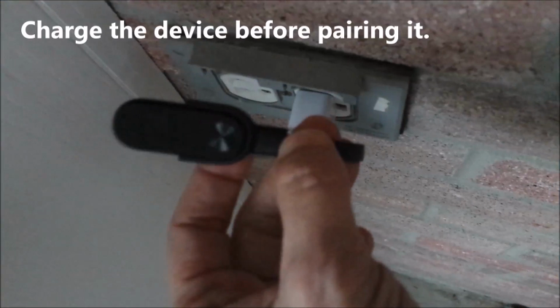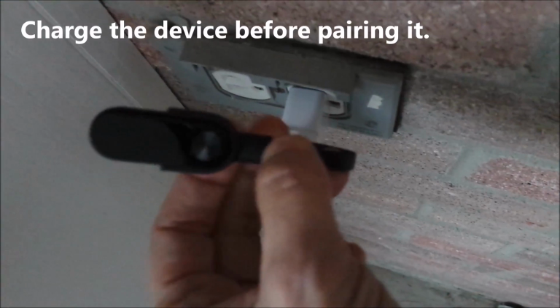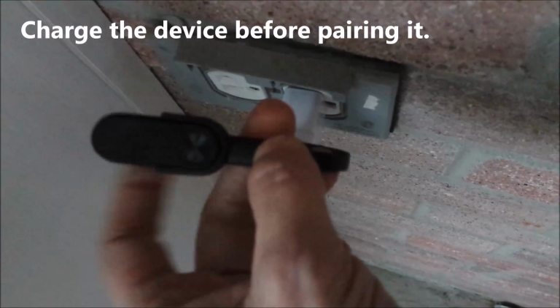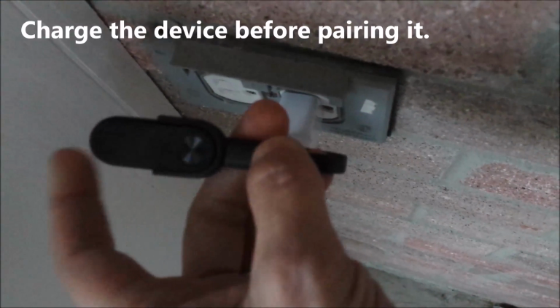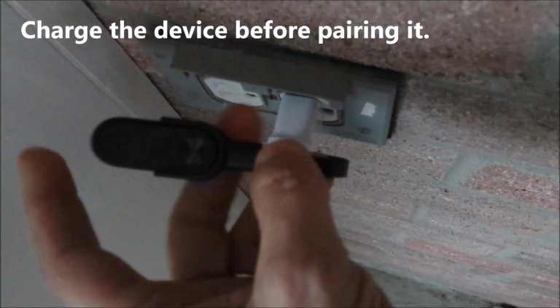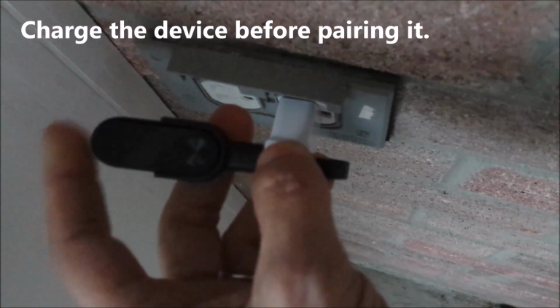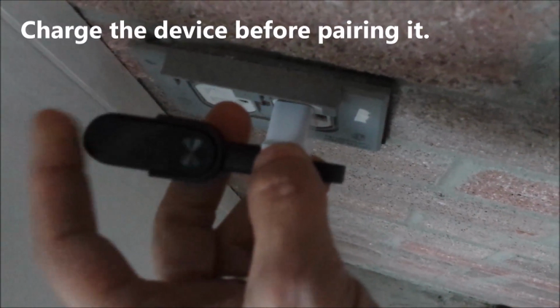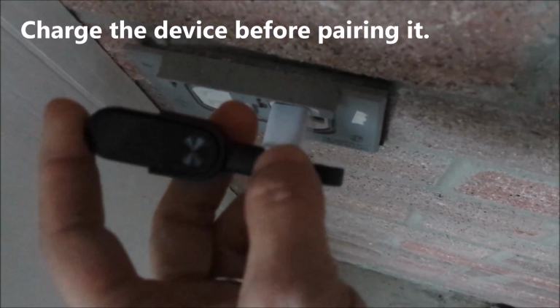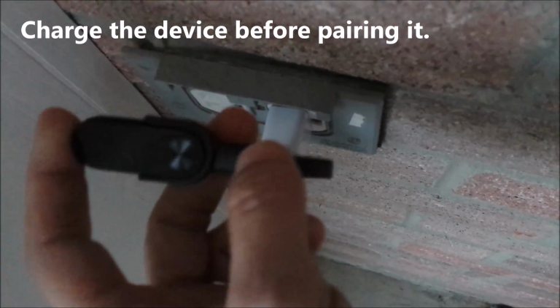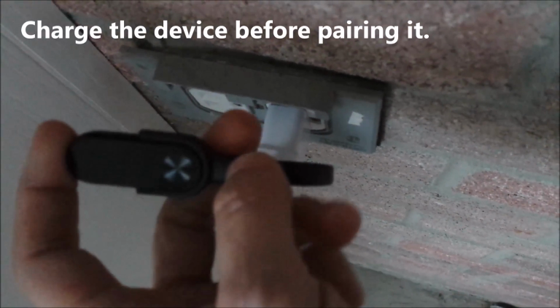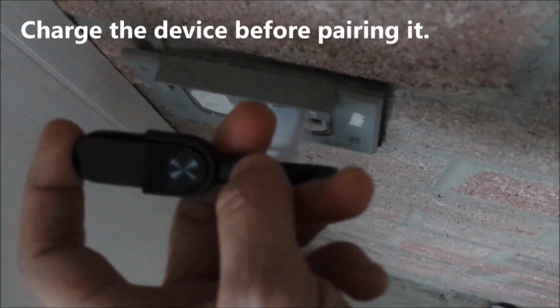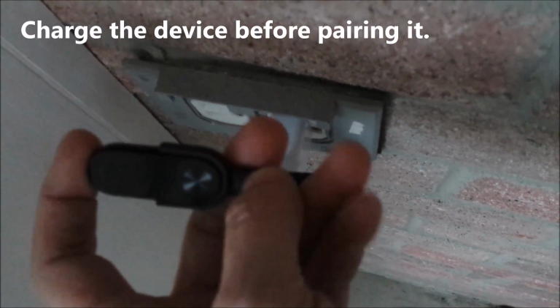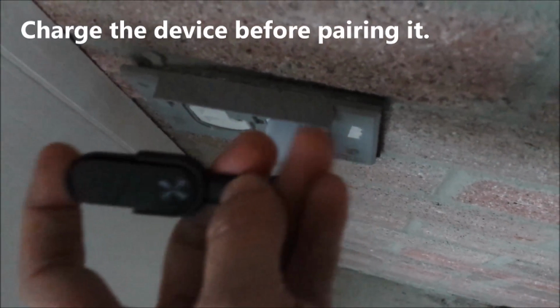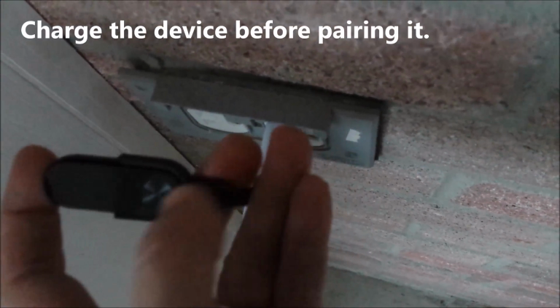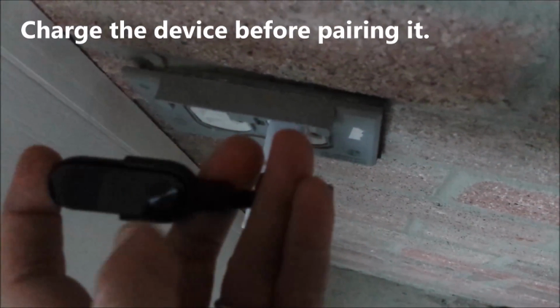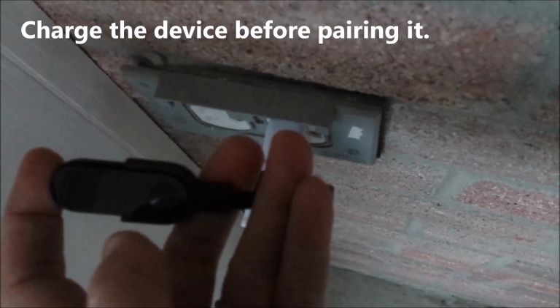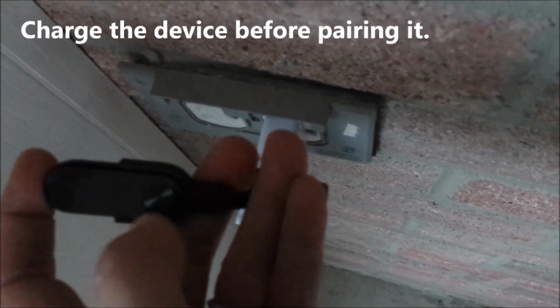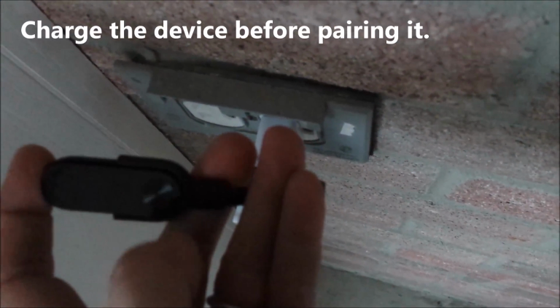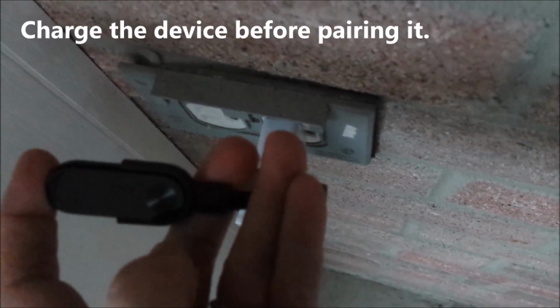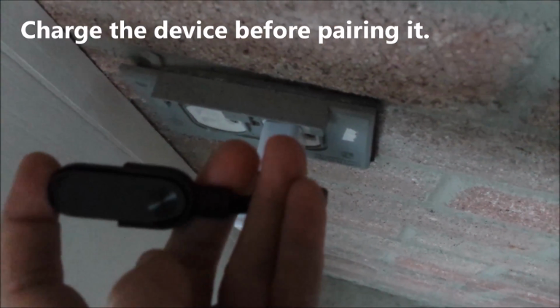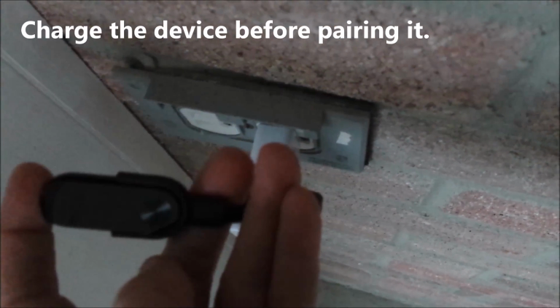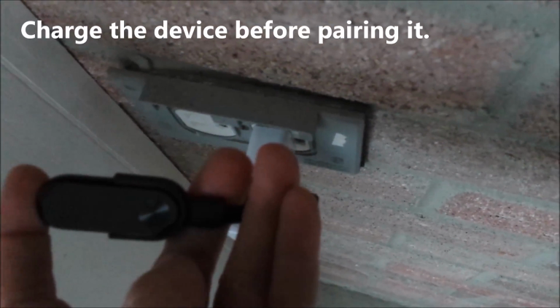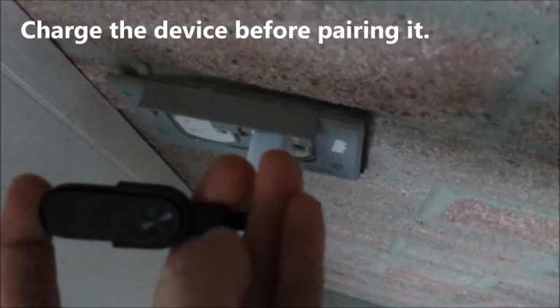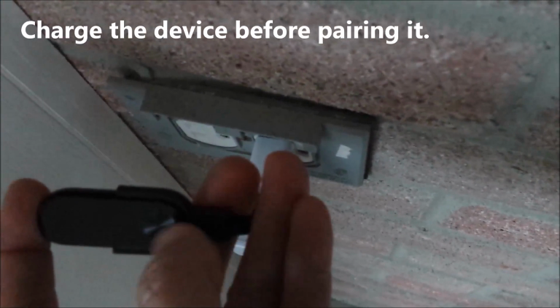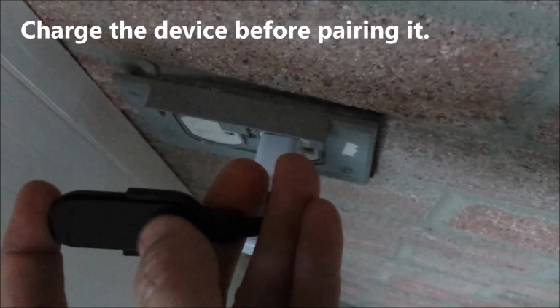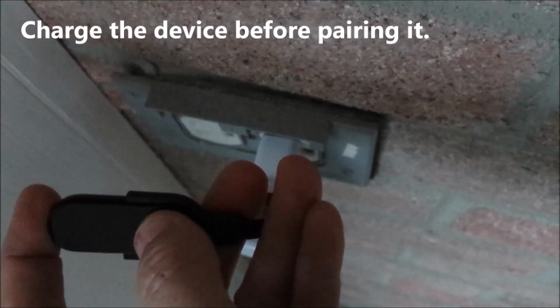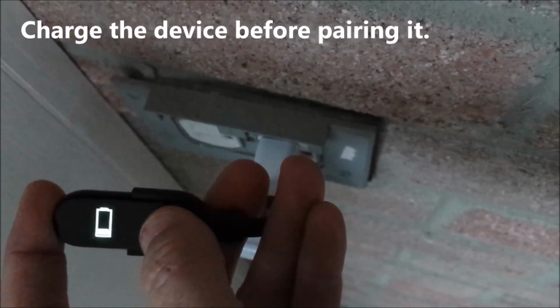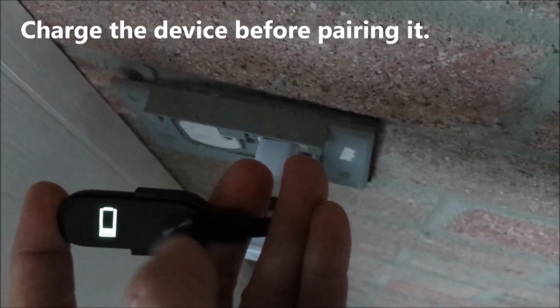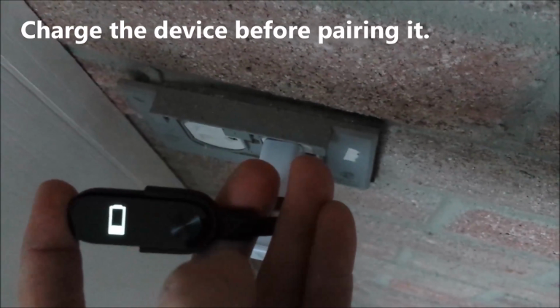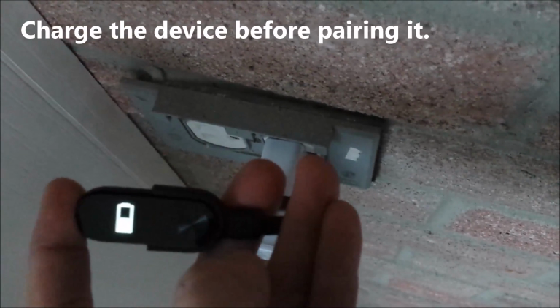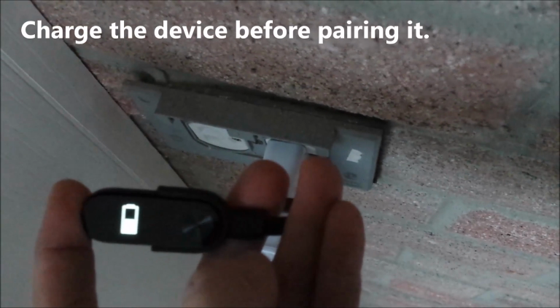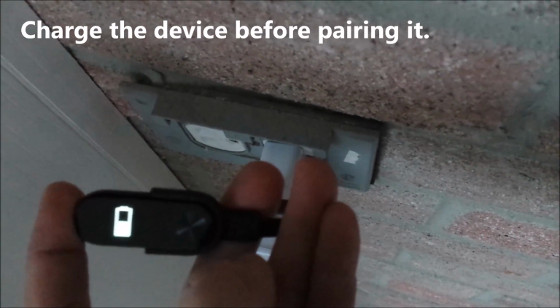Plugged in, you can see the charging status by pressing the little round circle.